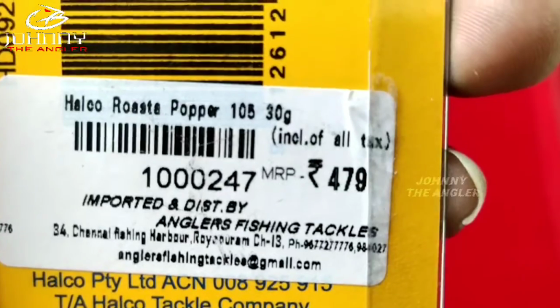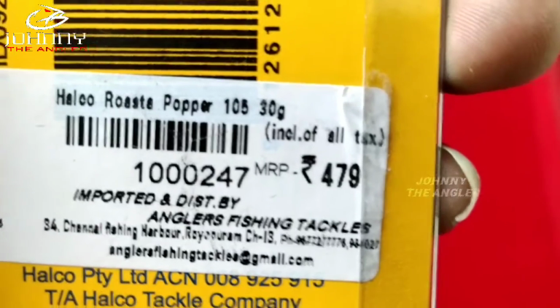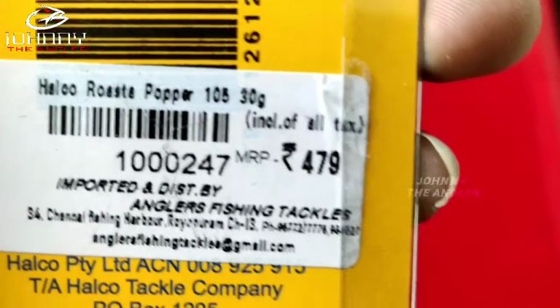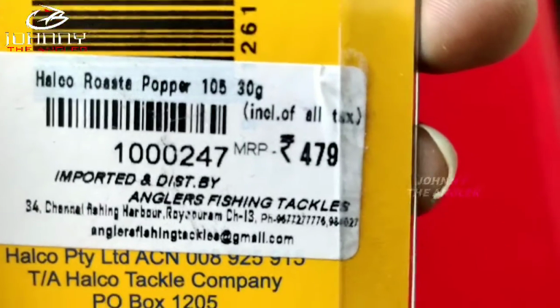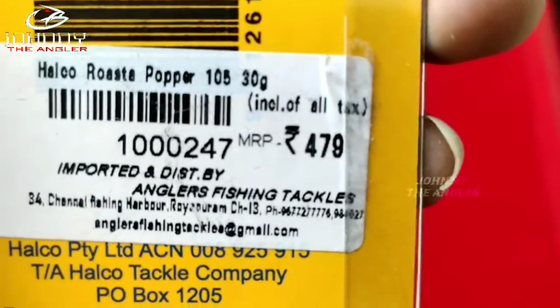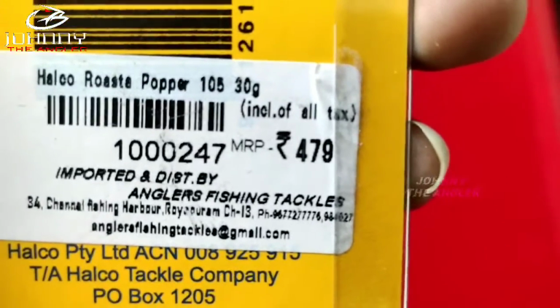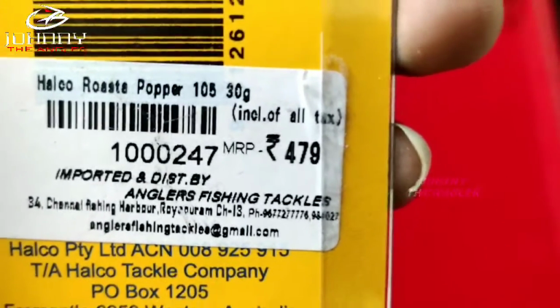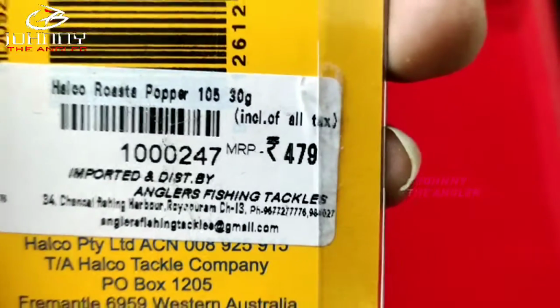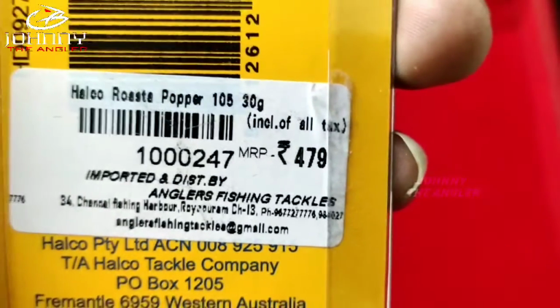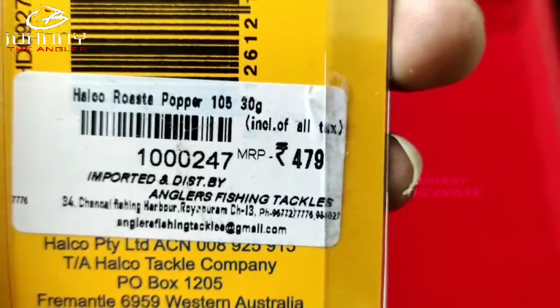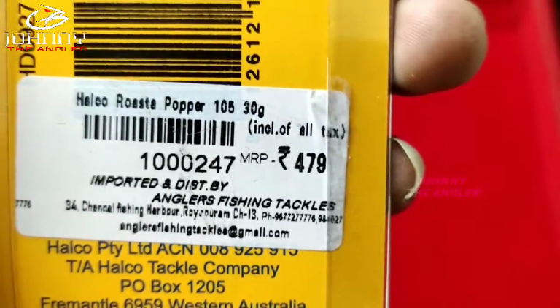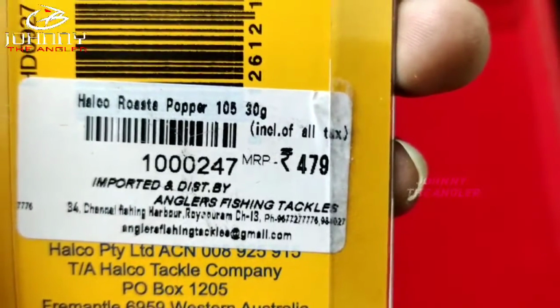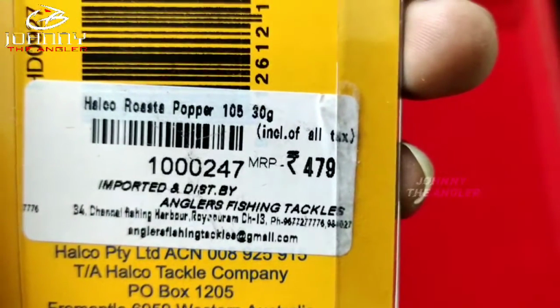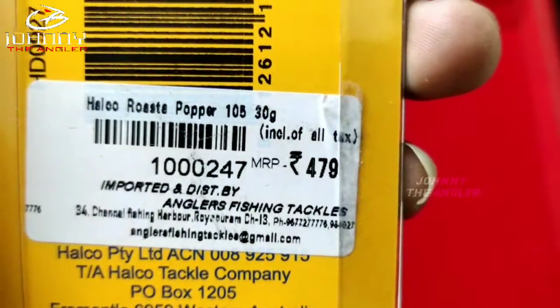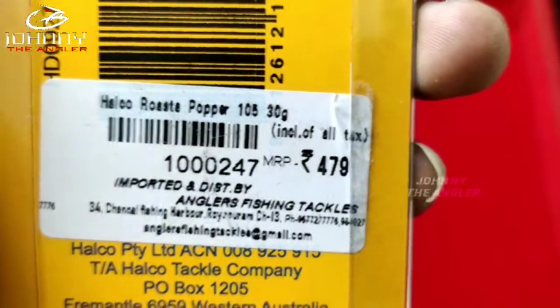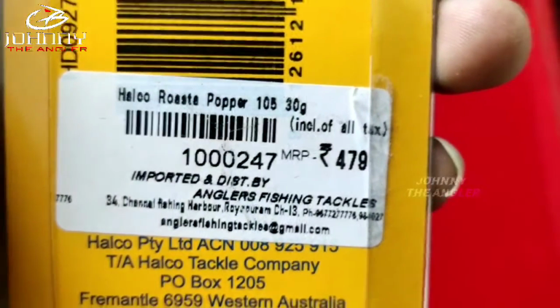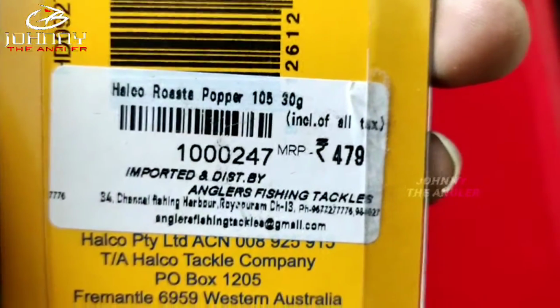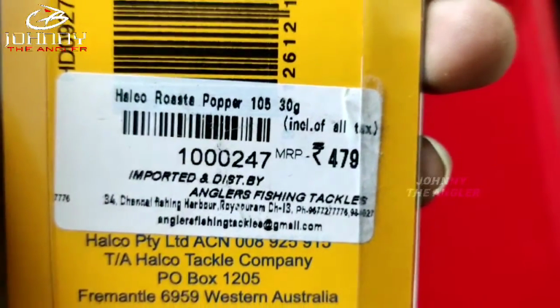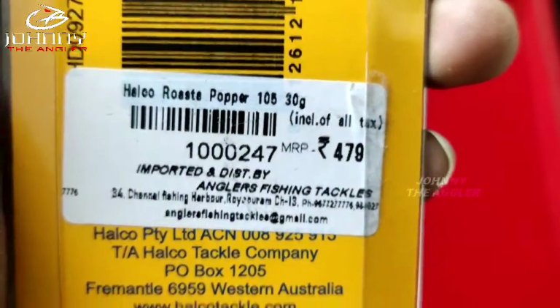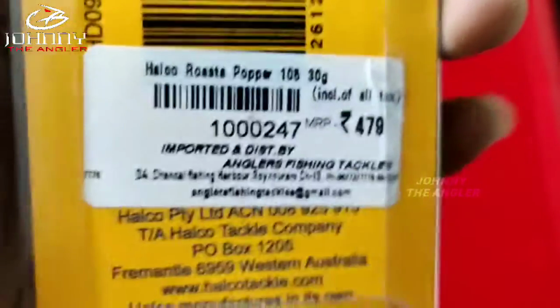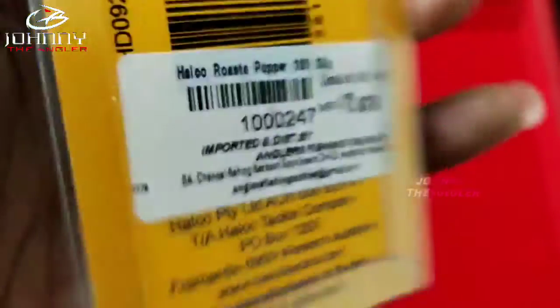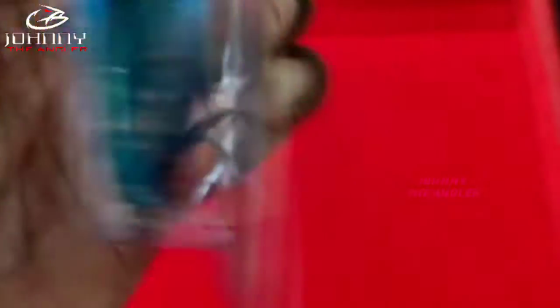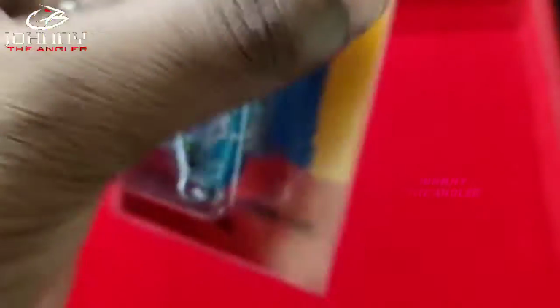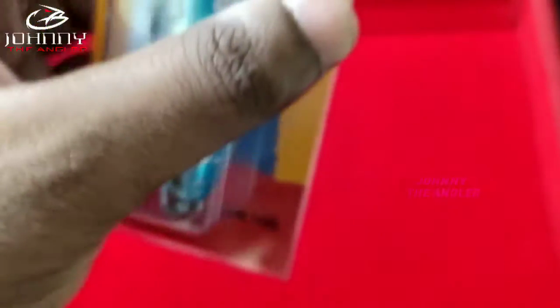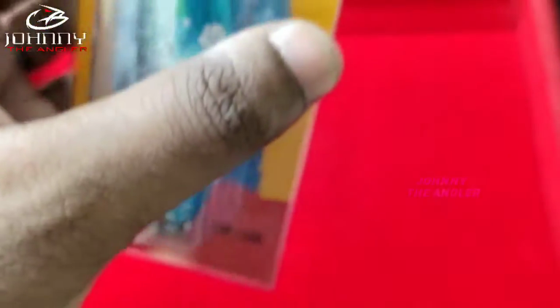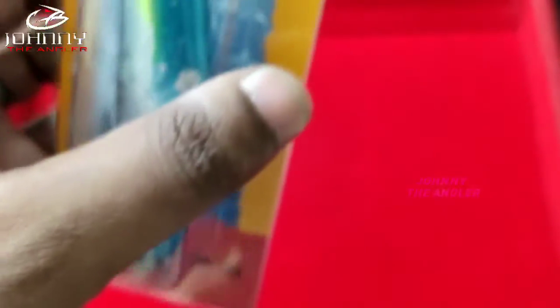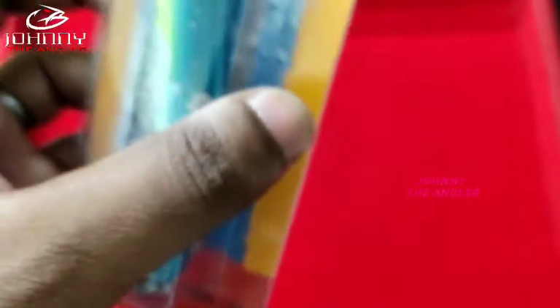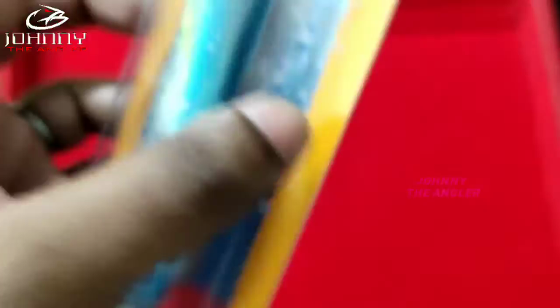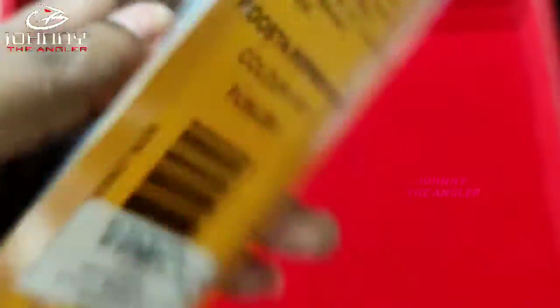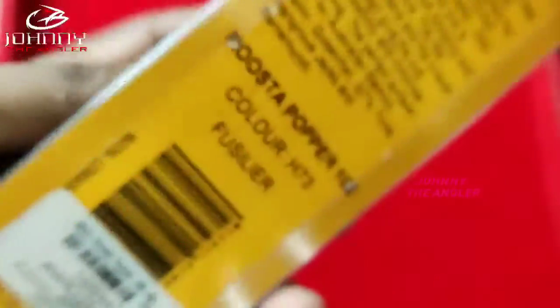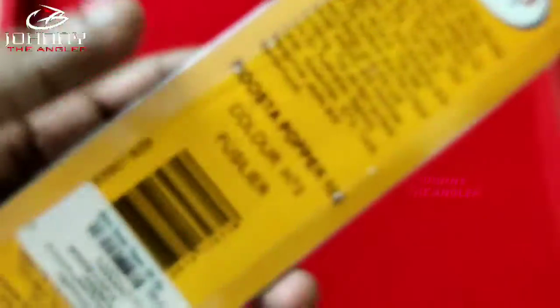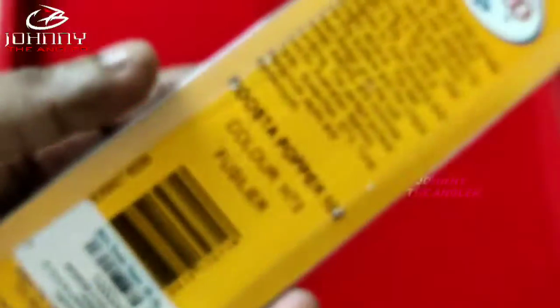This is from Angler Fishing Track Shop, Rayaburum. This is Rs. 479. This is an Australian brand popper.